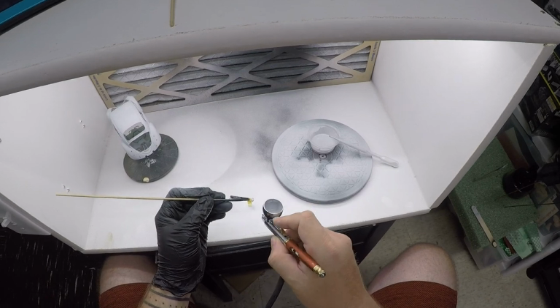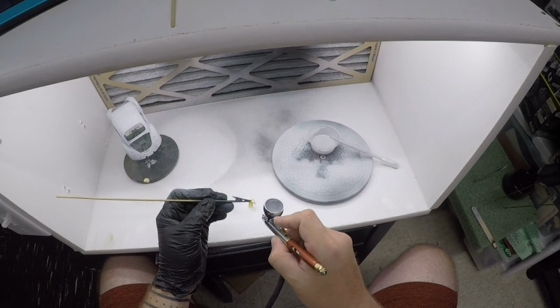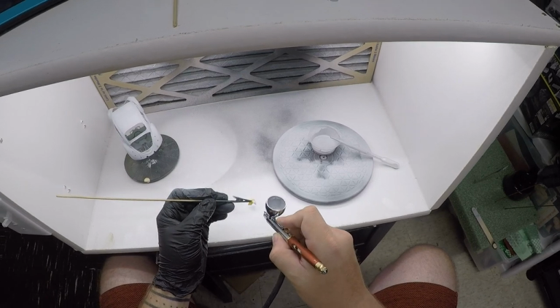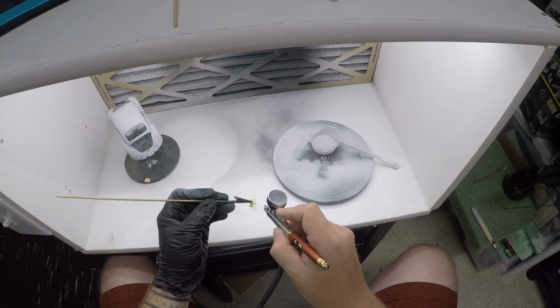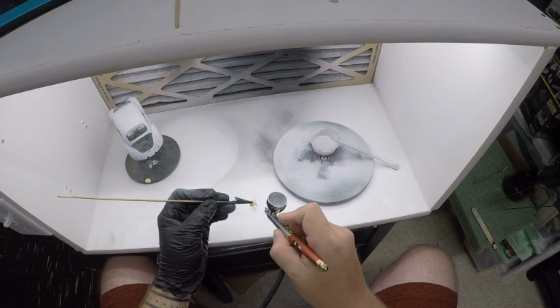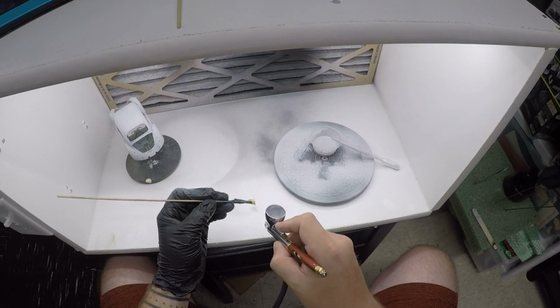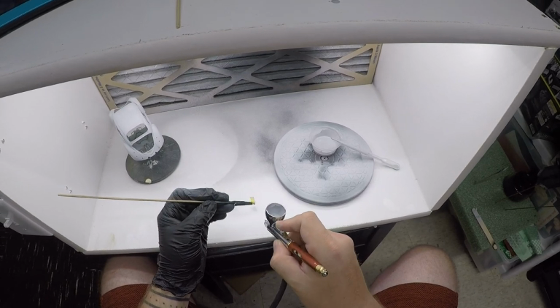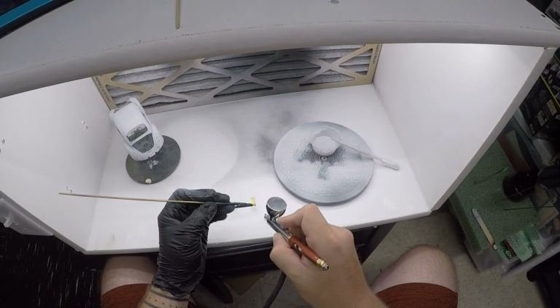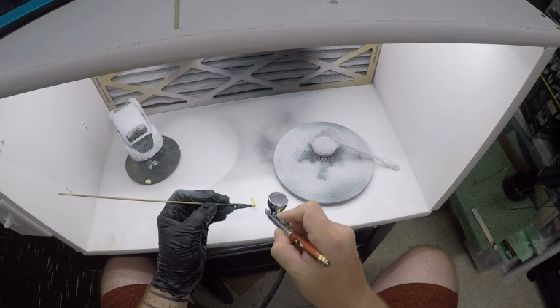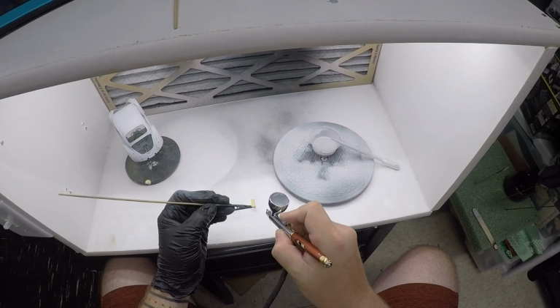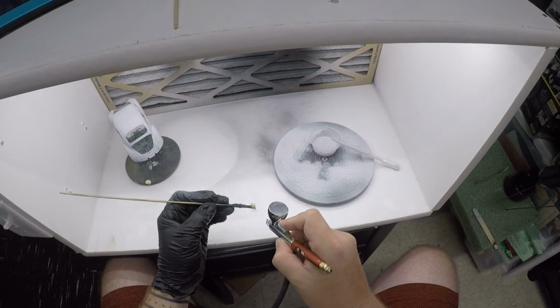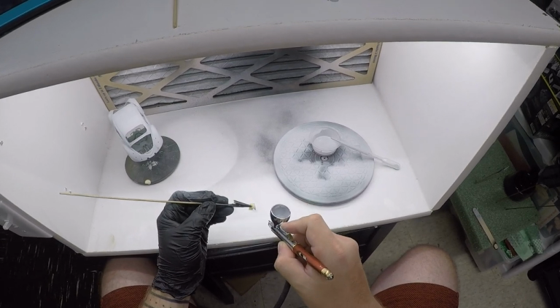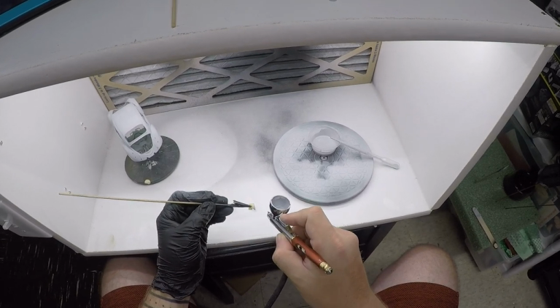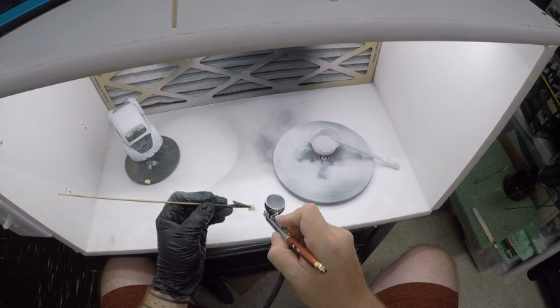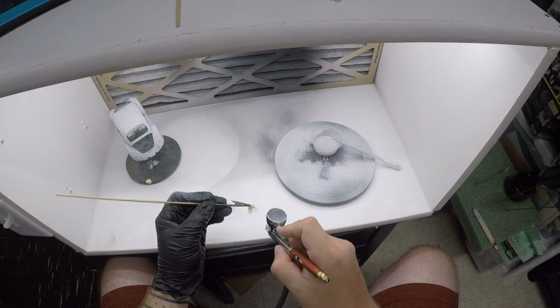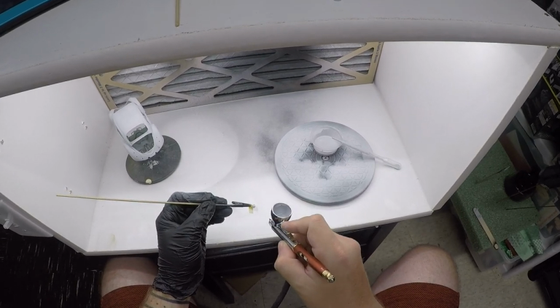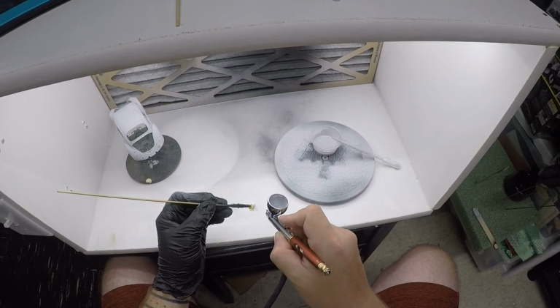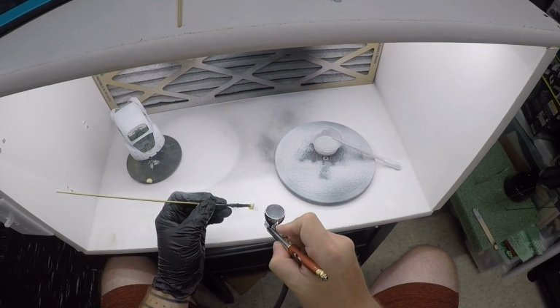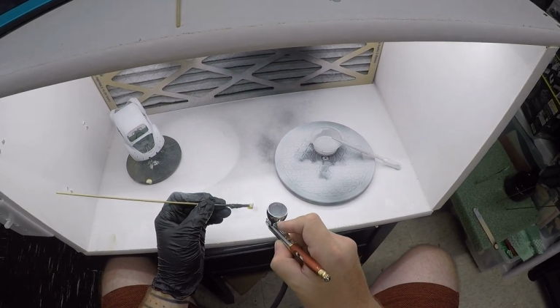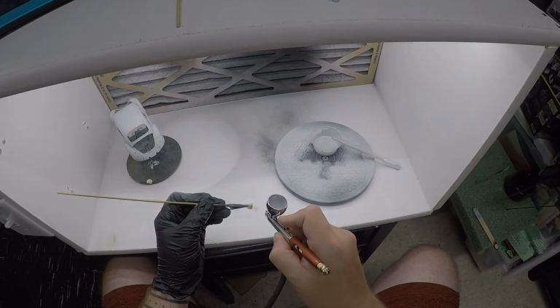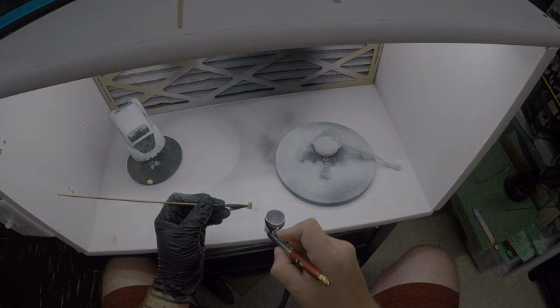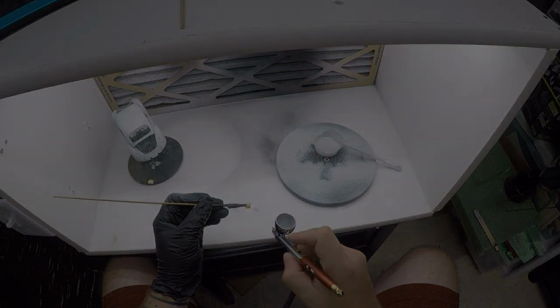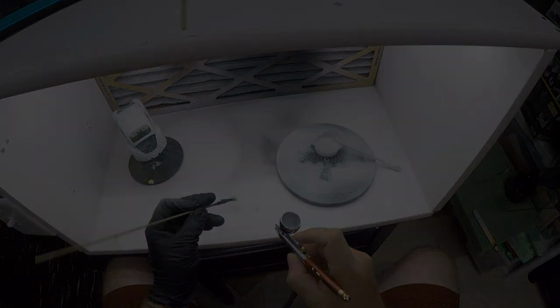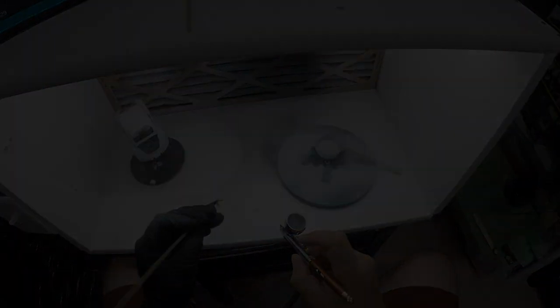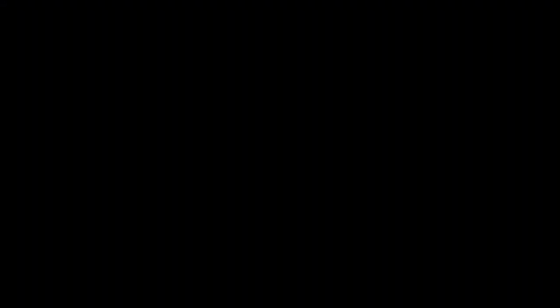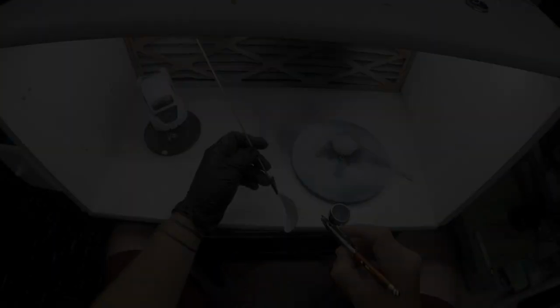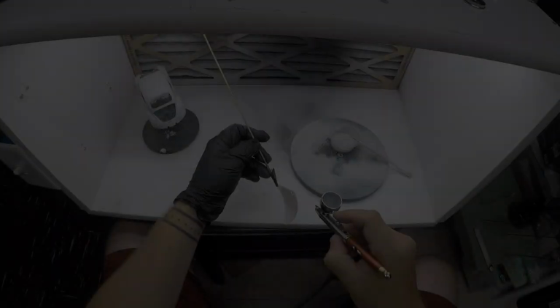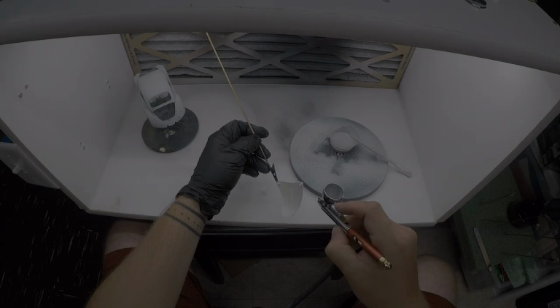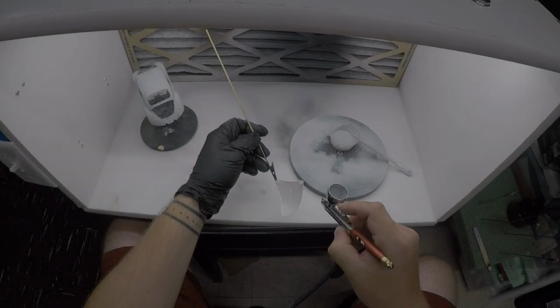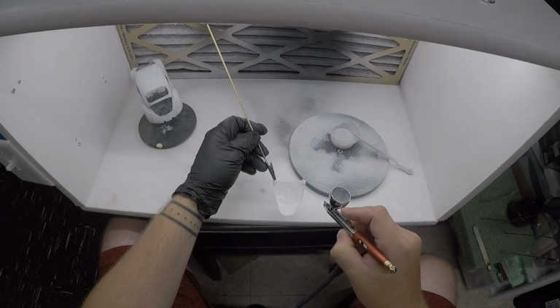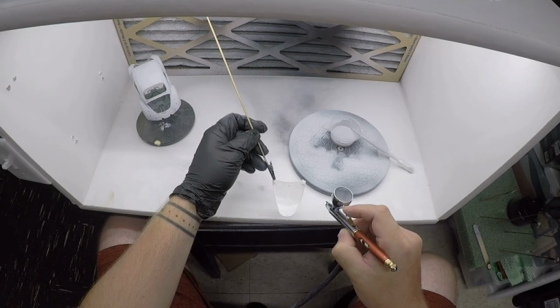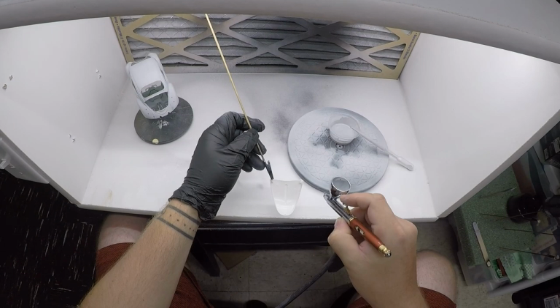This is one of my turn signal lenses. Same thing — both are exactly the same, so I'm only going to show you one.